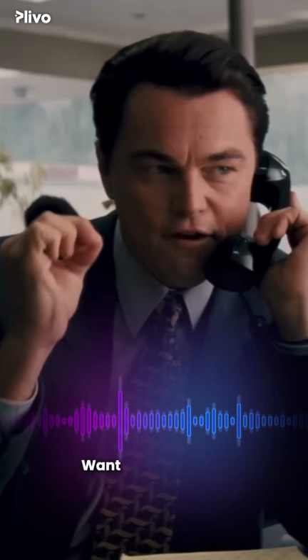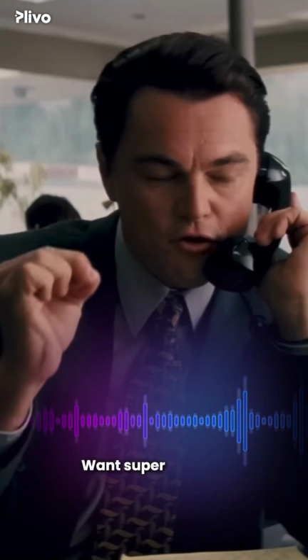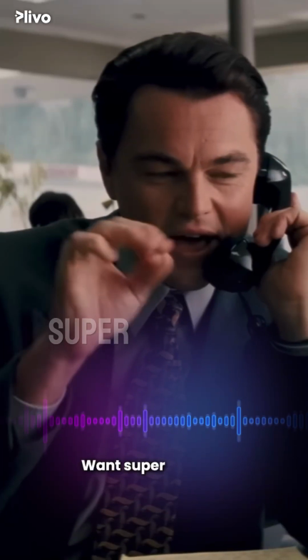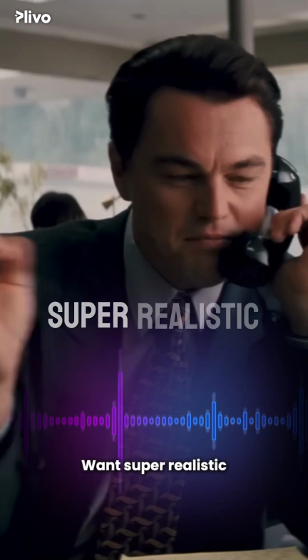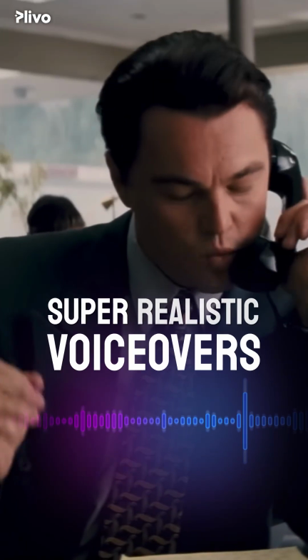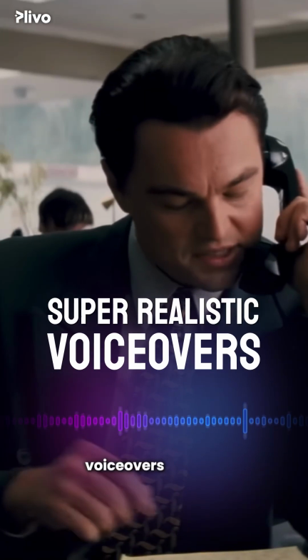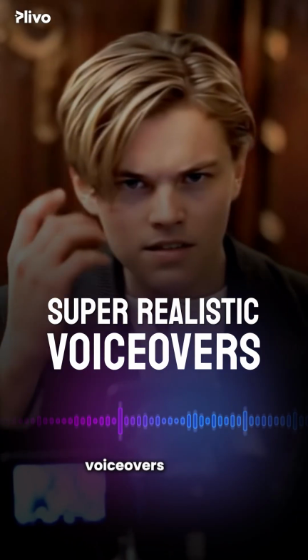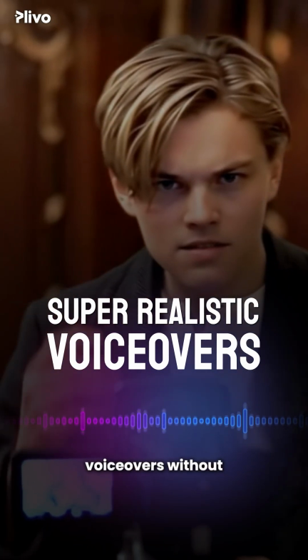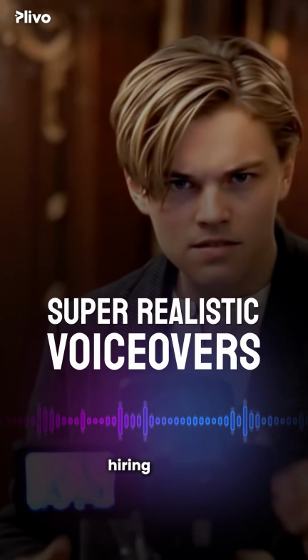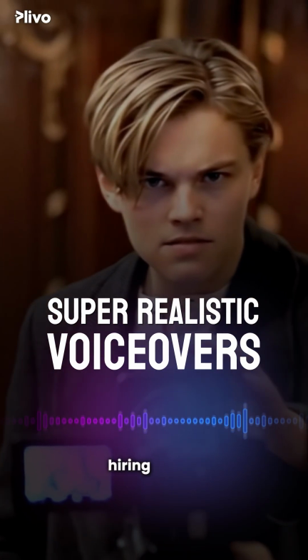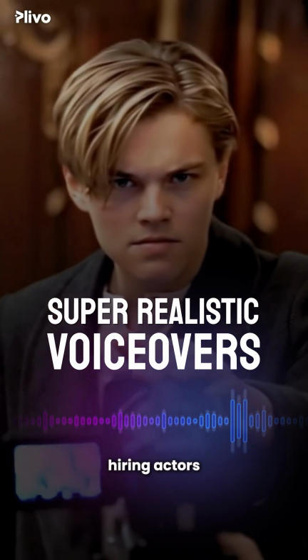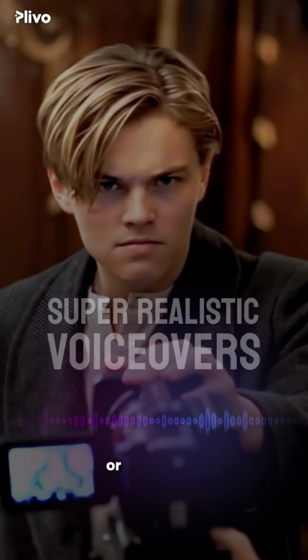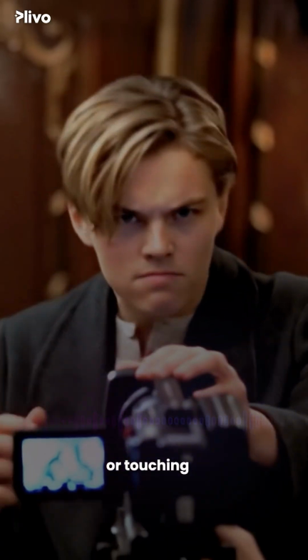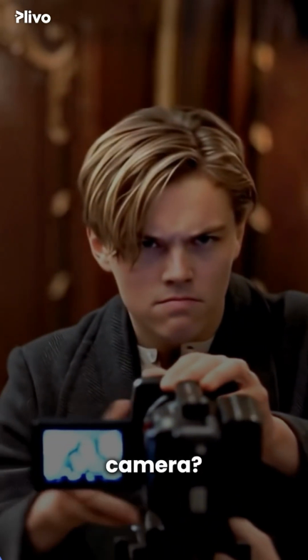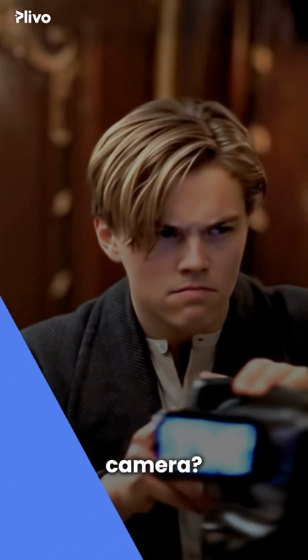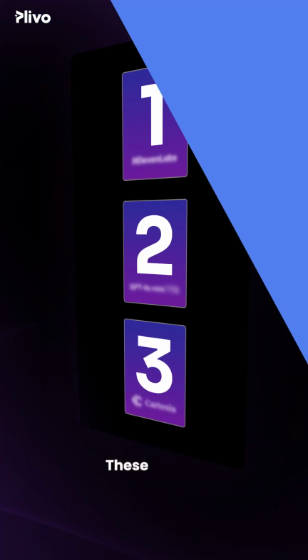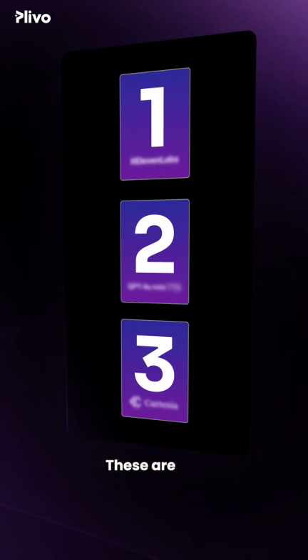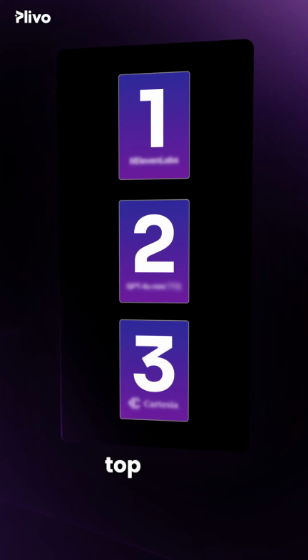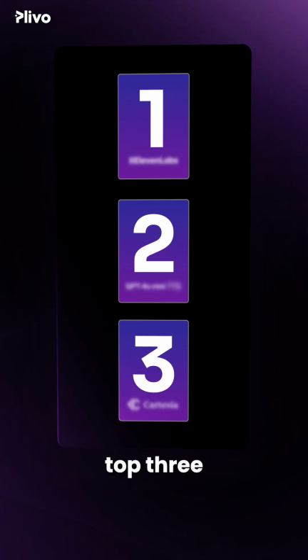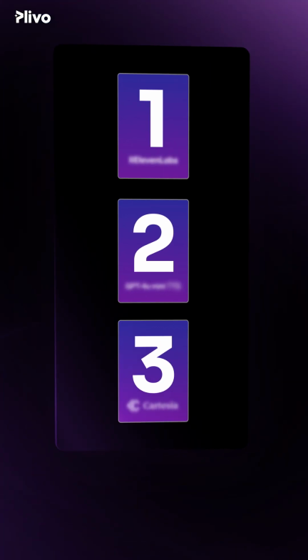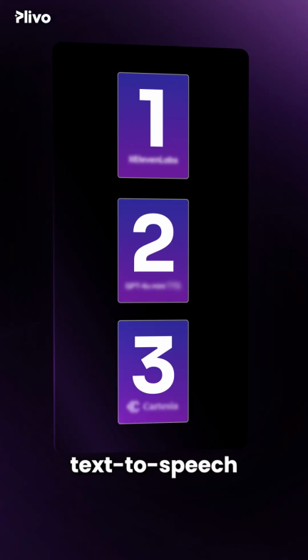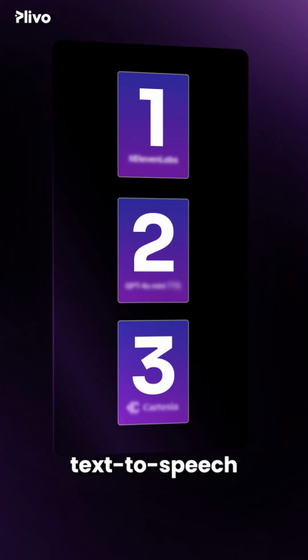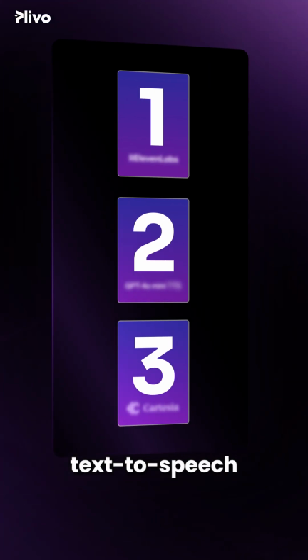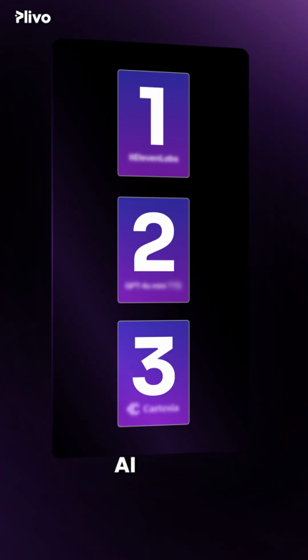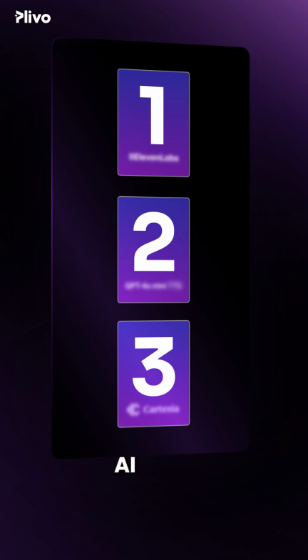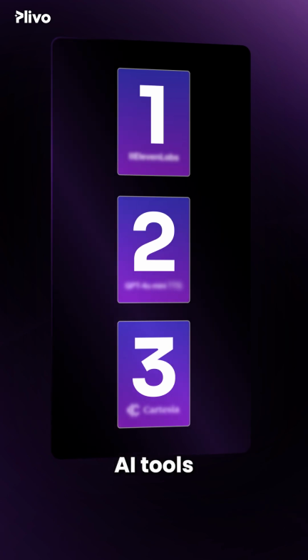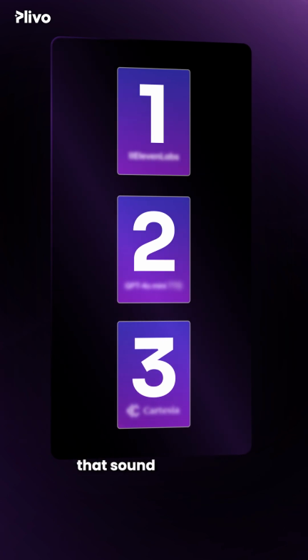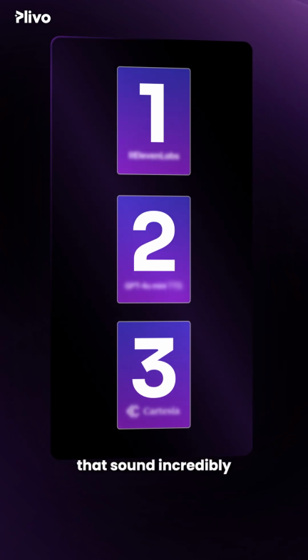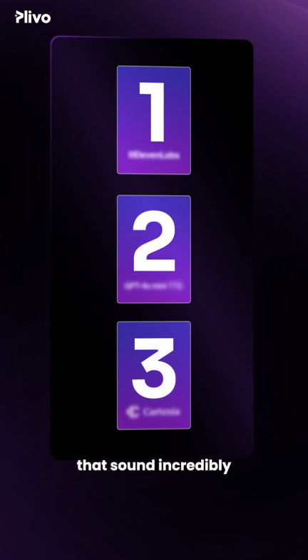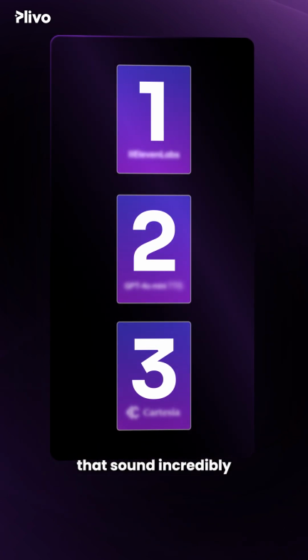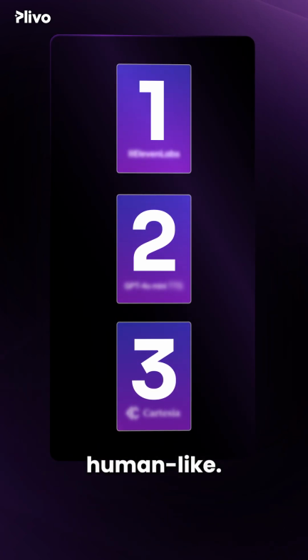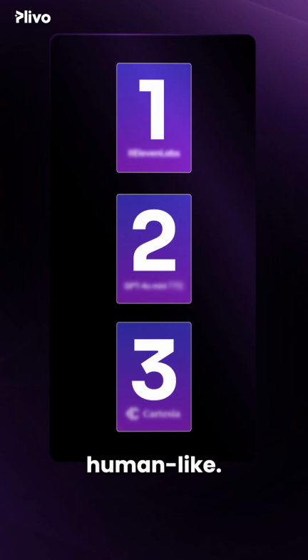Want super realistic voiceovers without hiring actors or touching a camera? These are the top three text-to-speech AI tools that sound incredibly human-like.